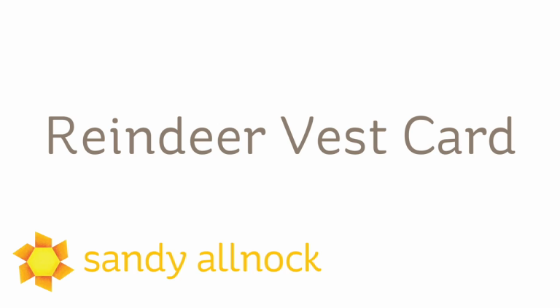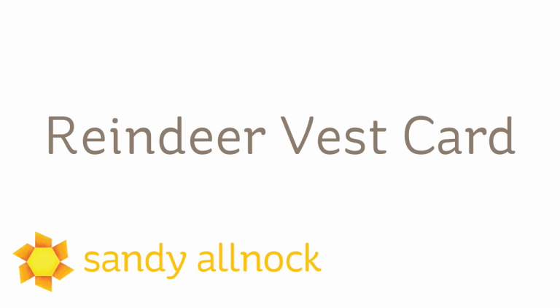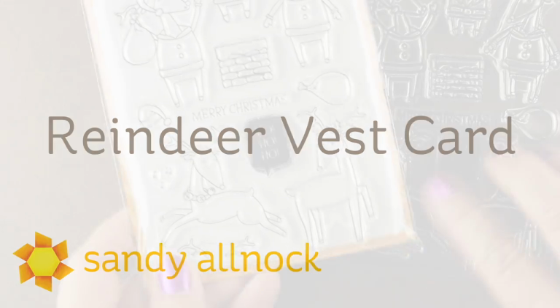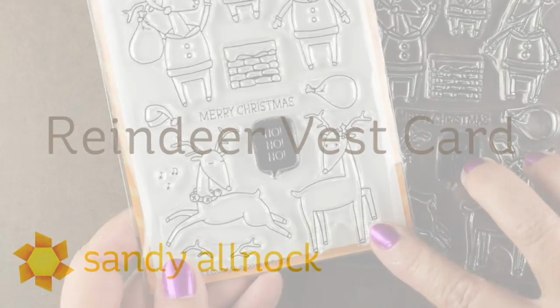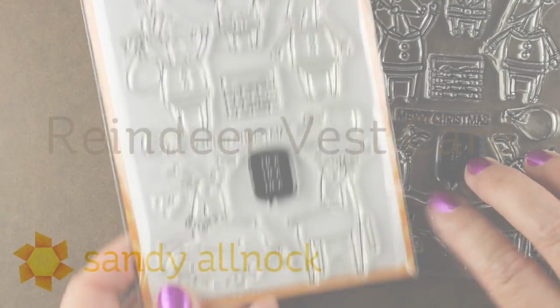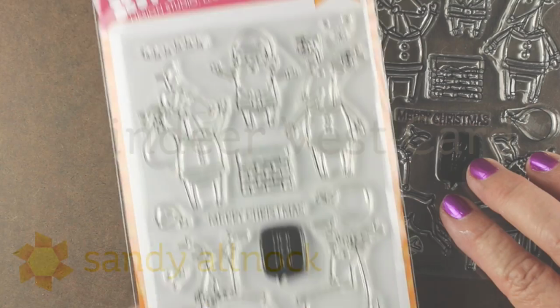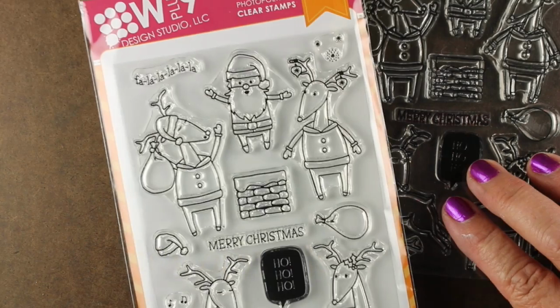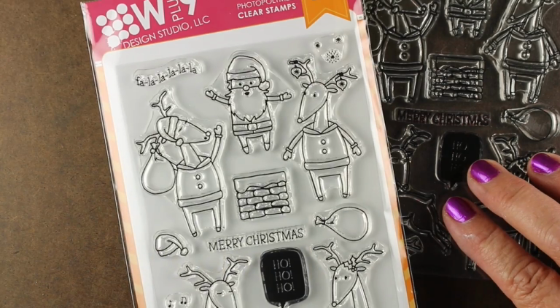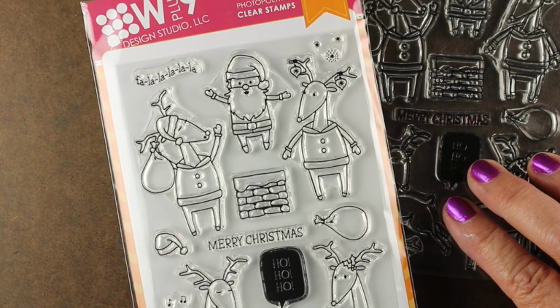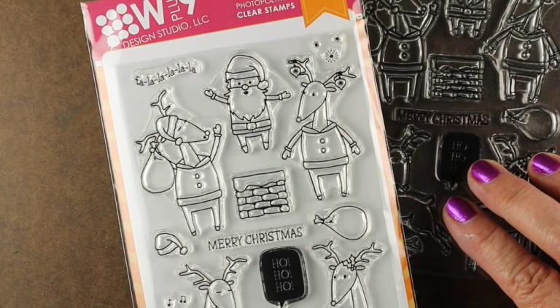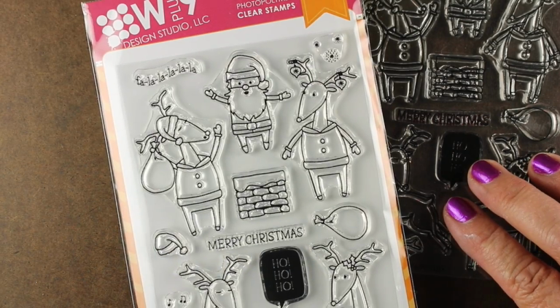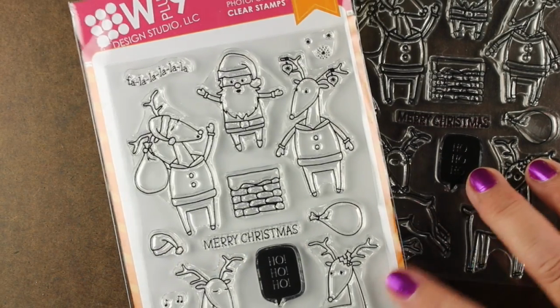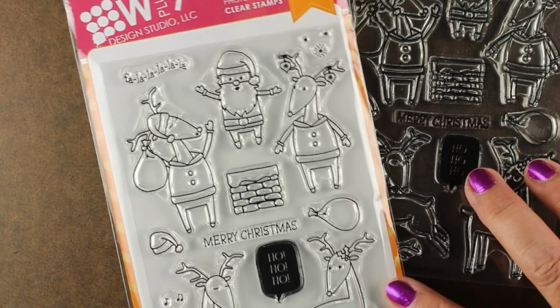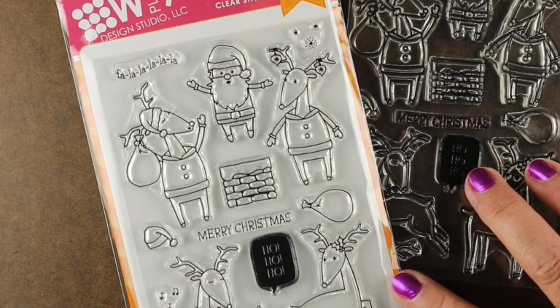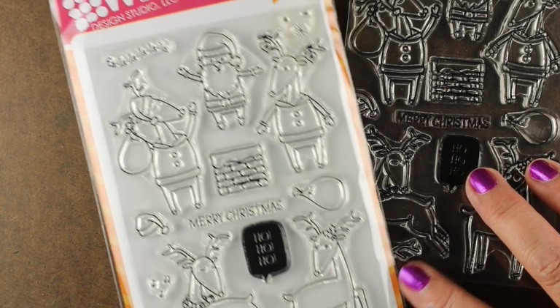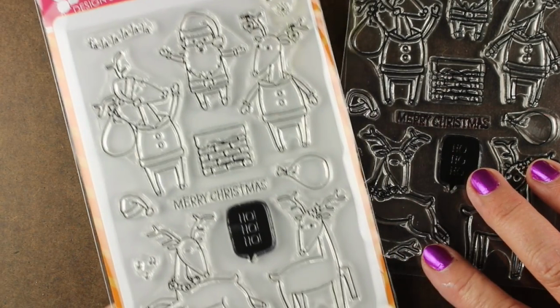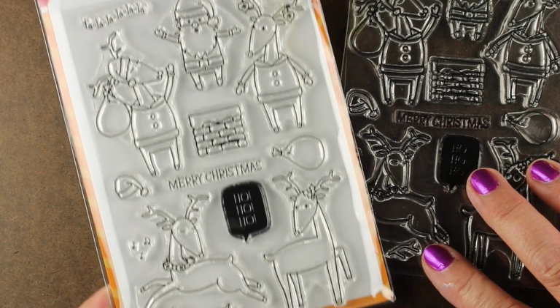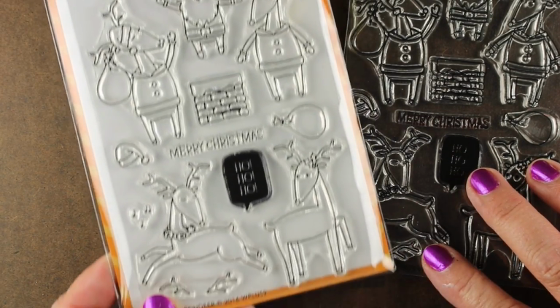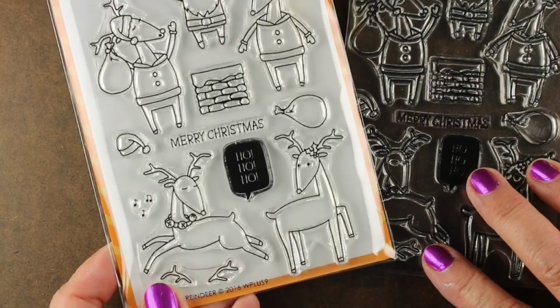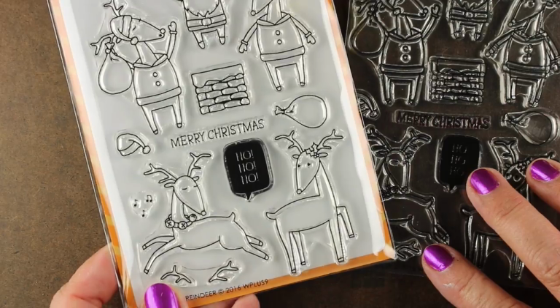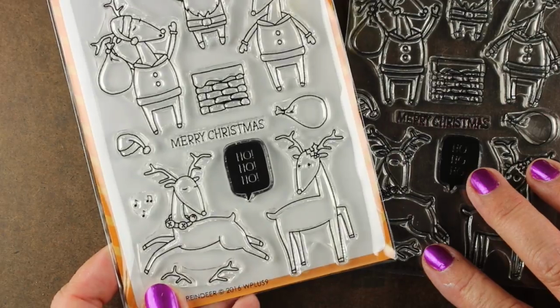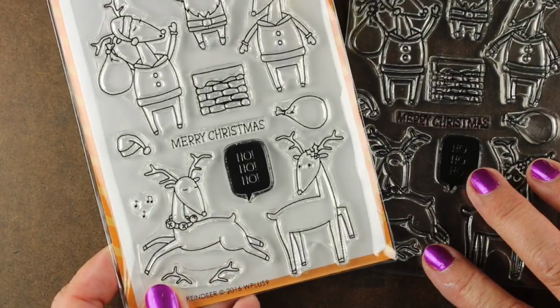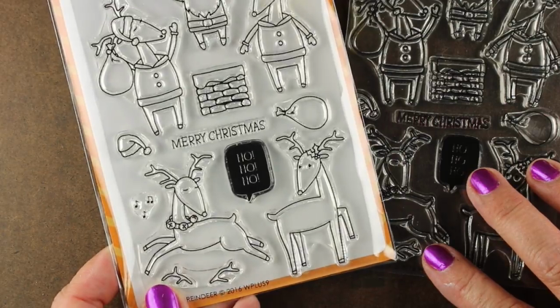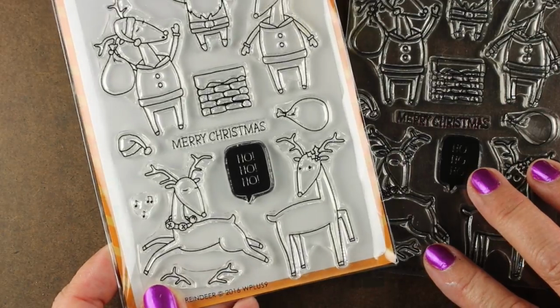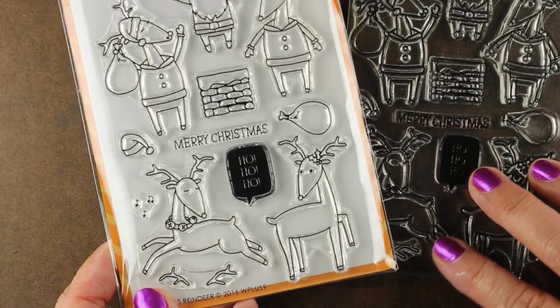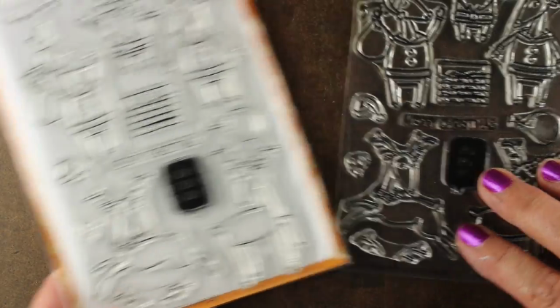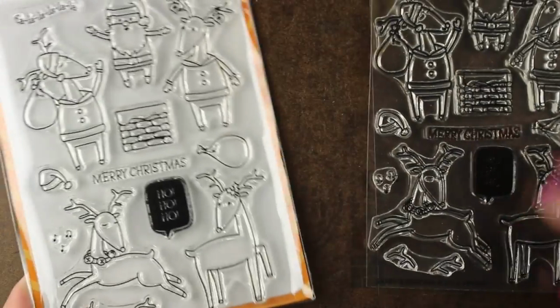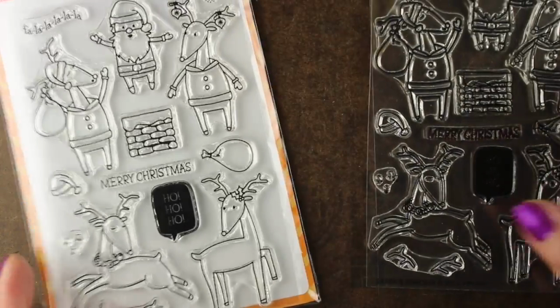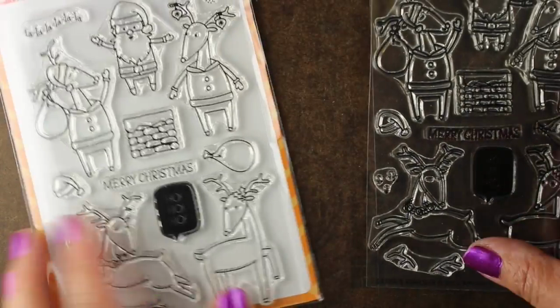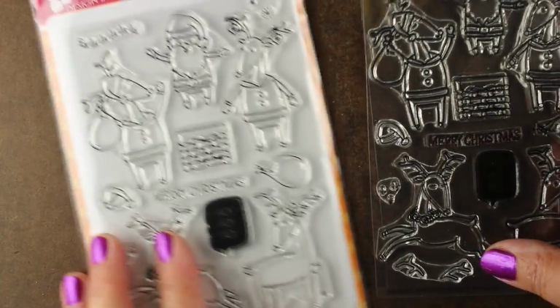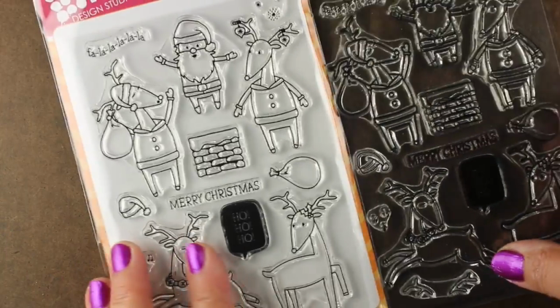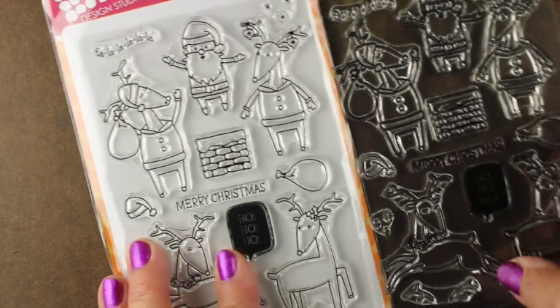I'm using WPlus9's stamp set called Santa's Reindeer. It's got a bunch of reindeer, a Santa Claus, a chimney, and some sentiments.